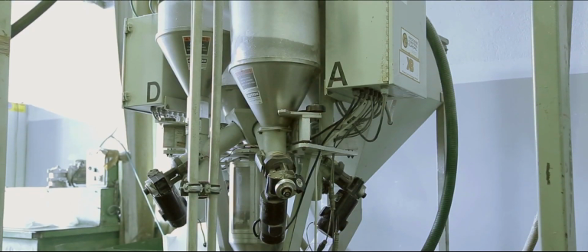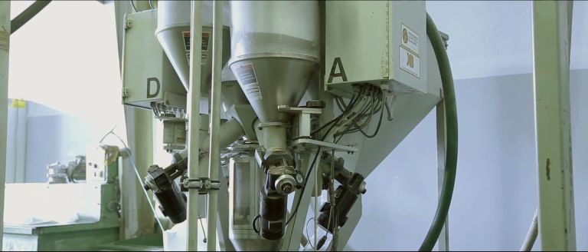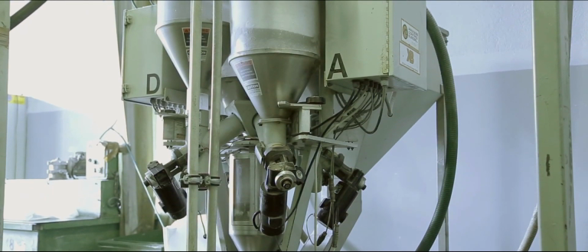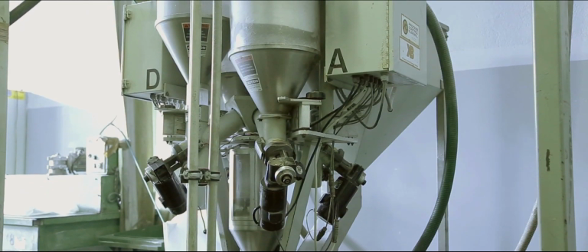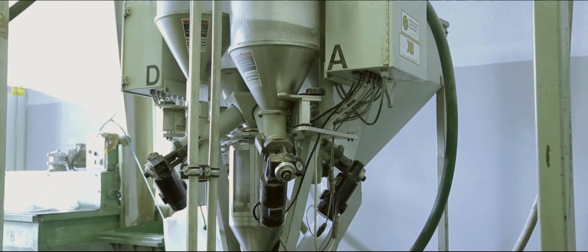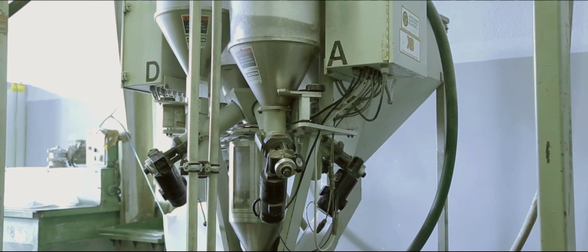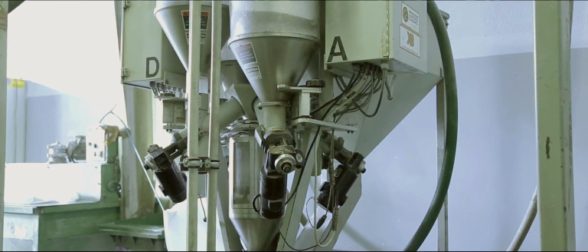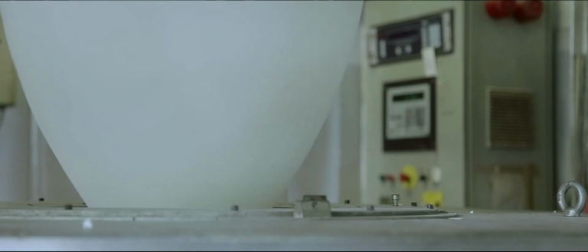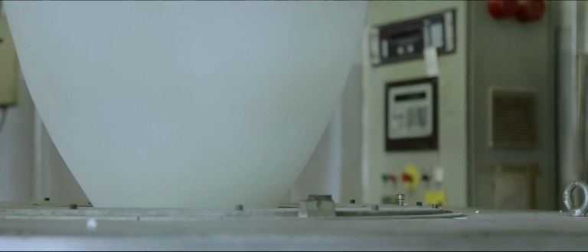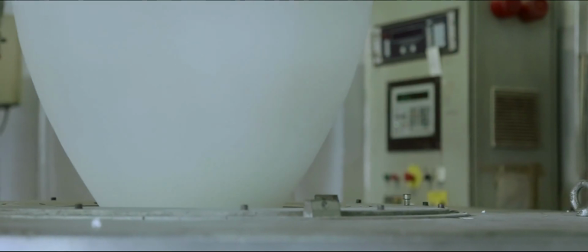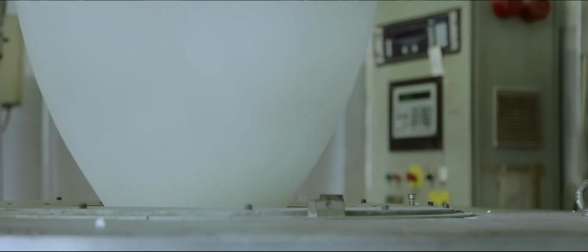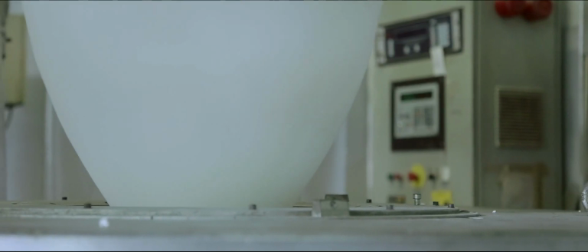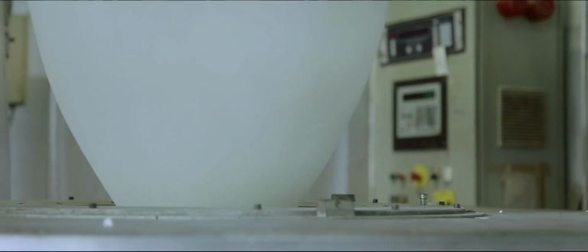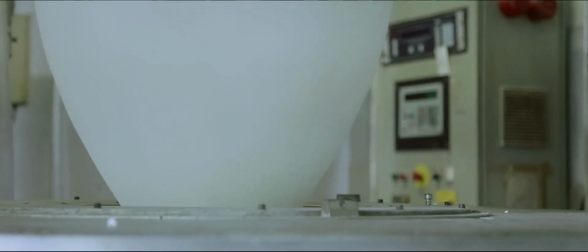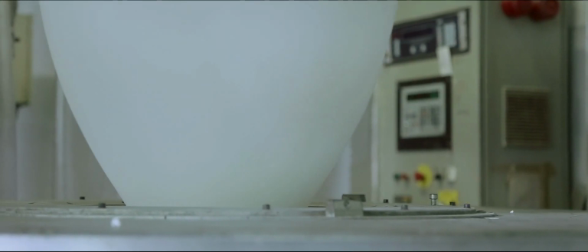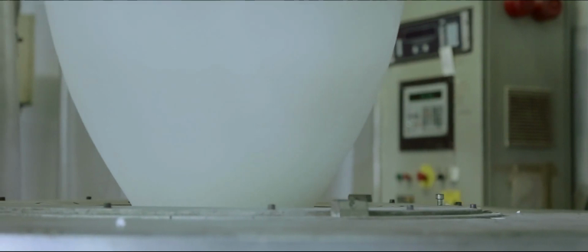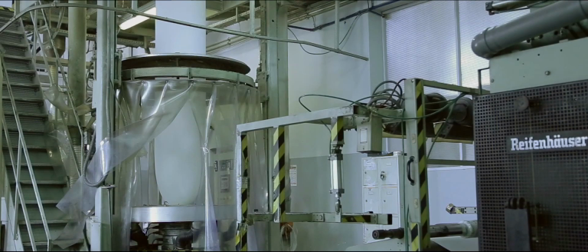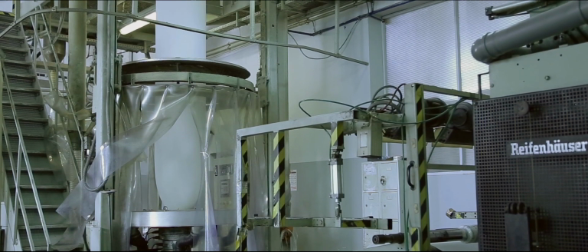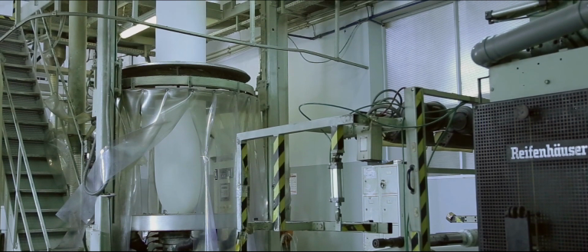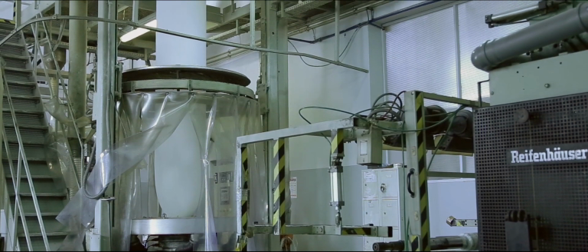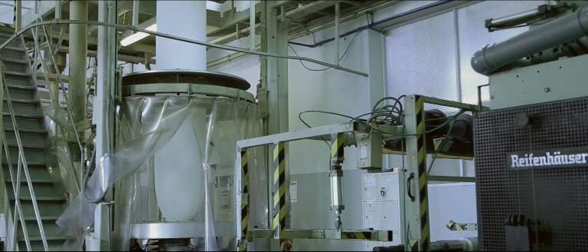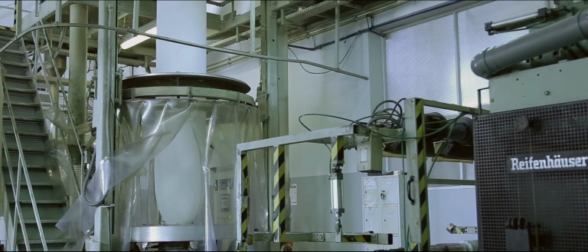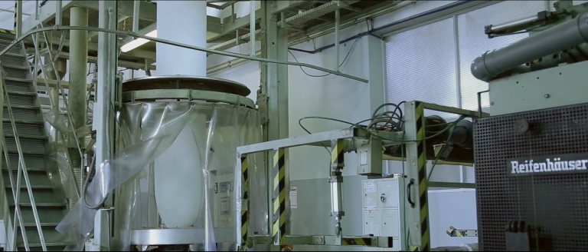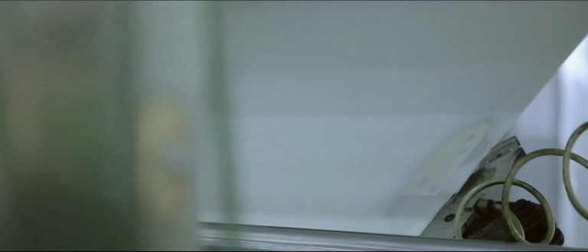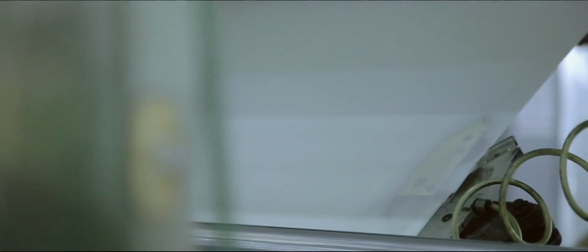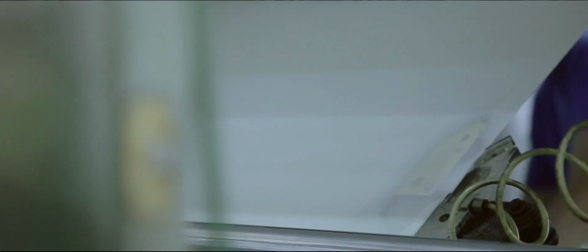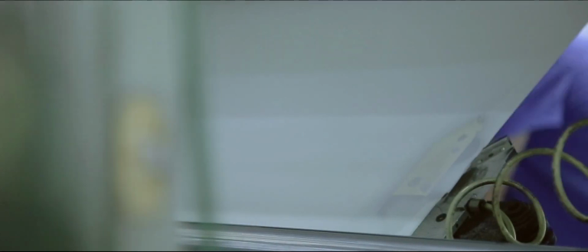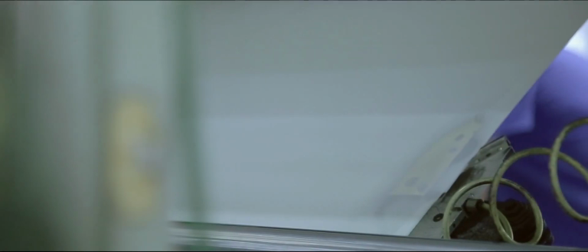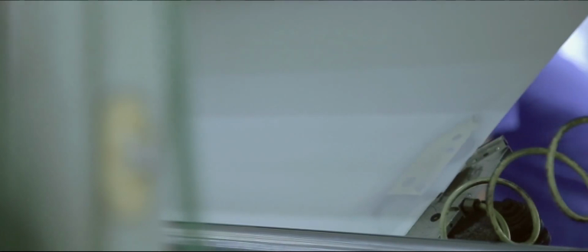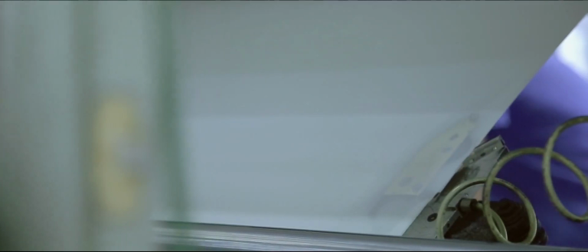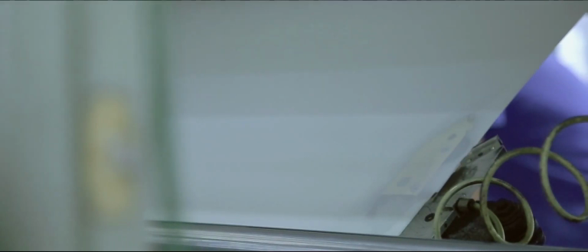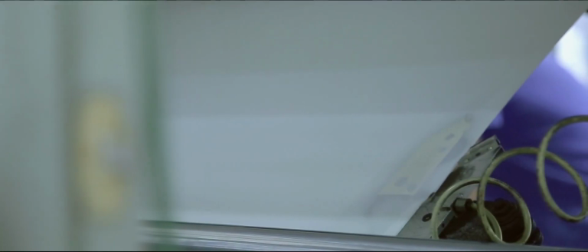Our company produces compostable foil, which is based on modern and professional multi-layer machines.